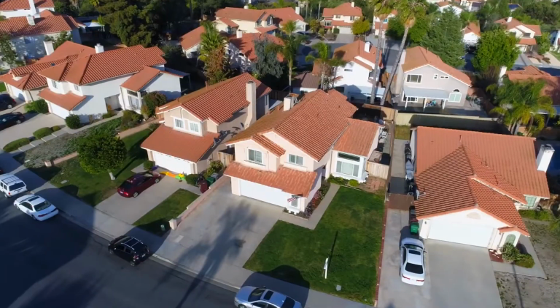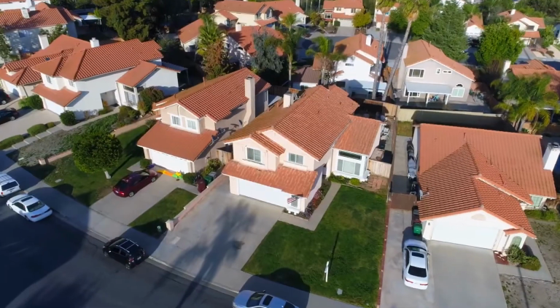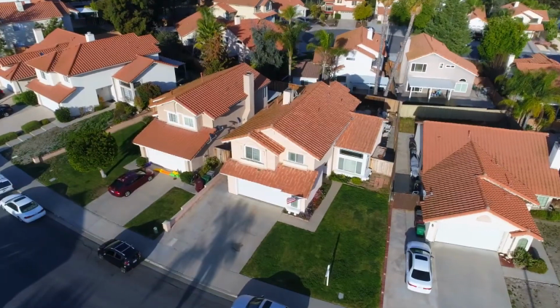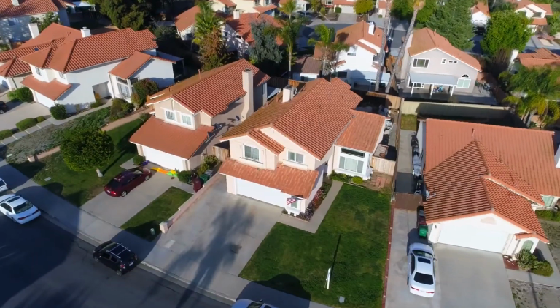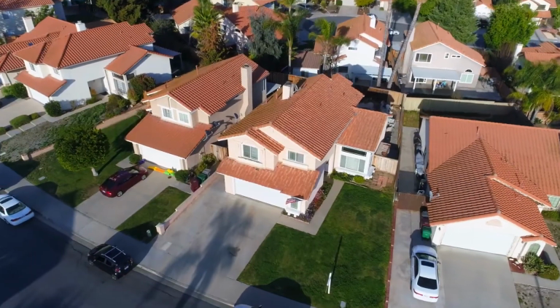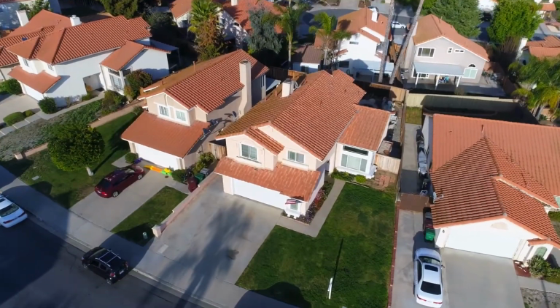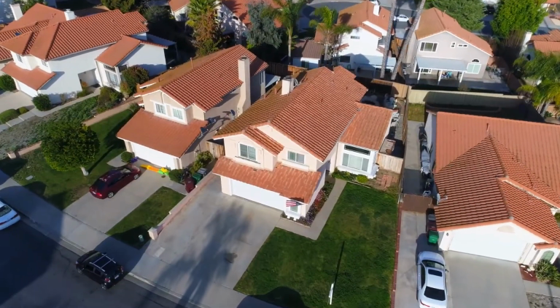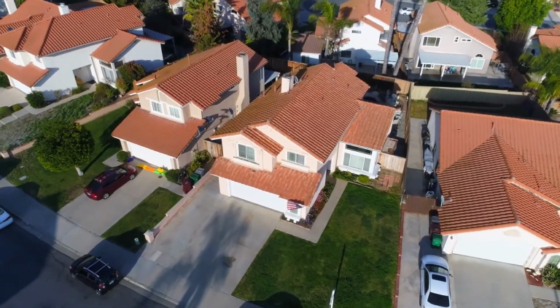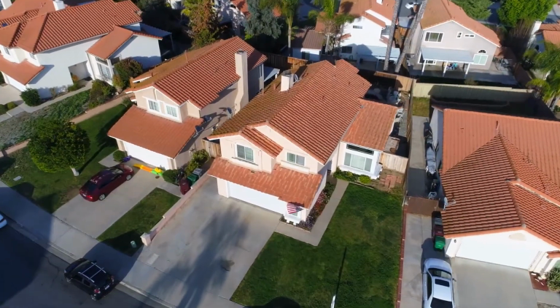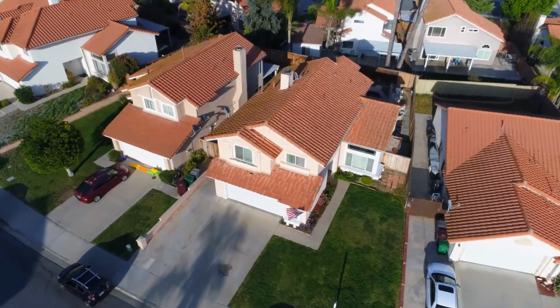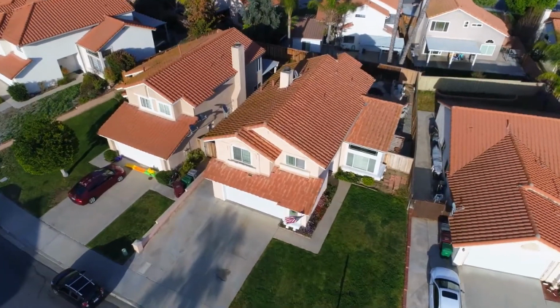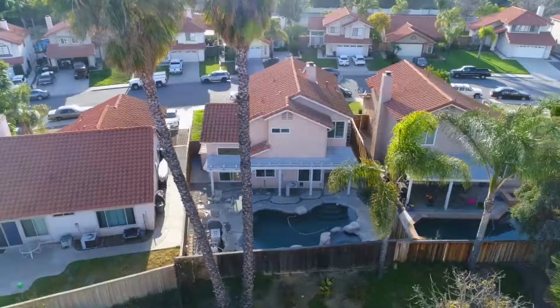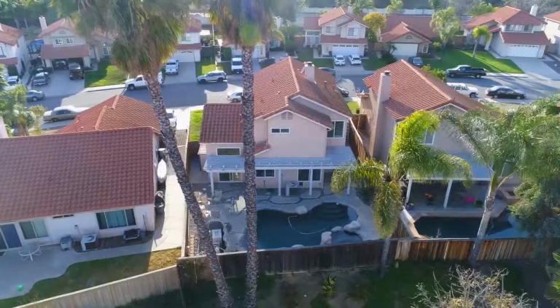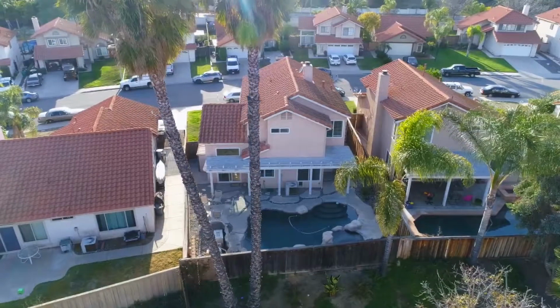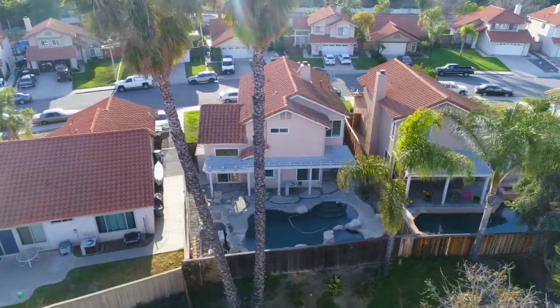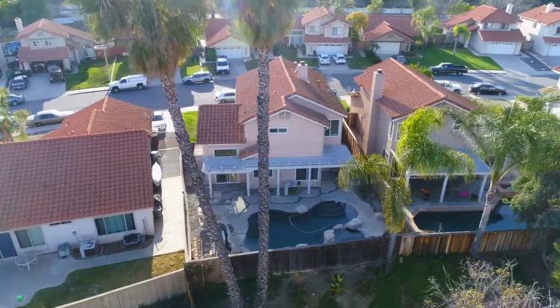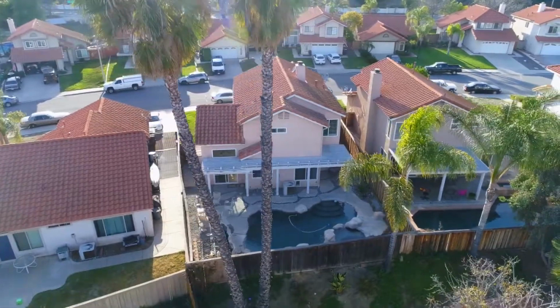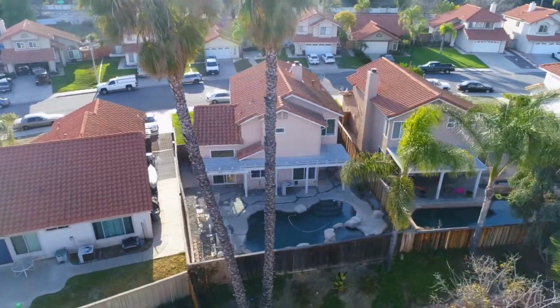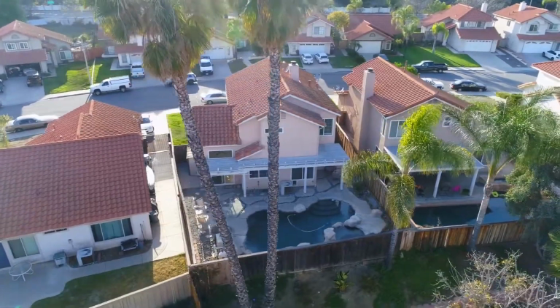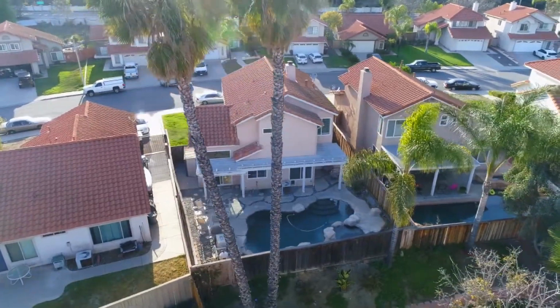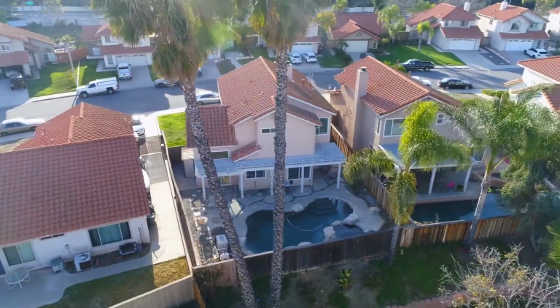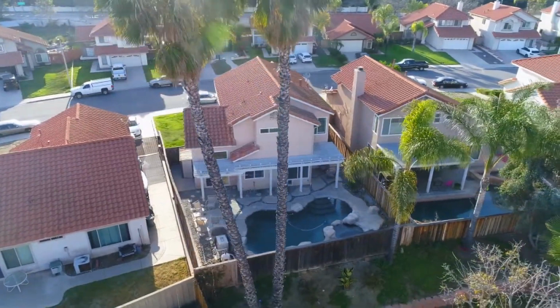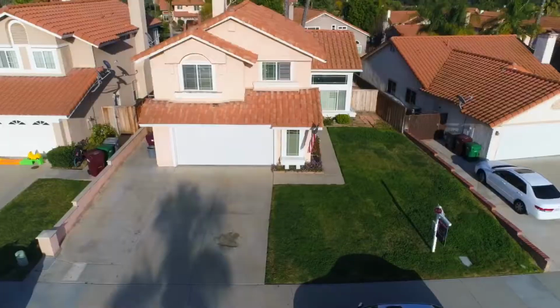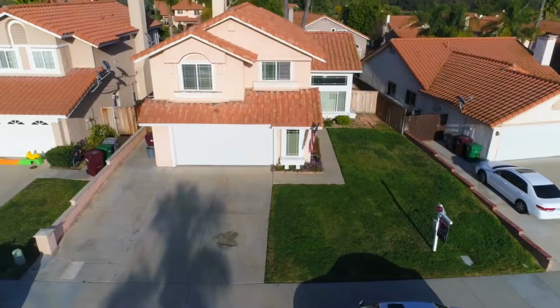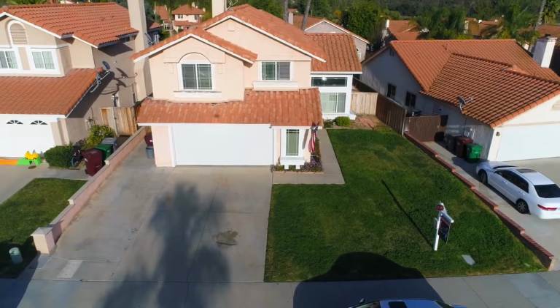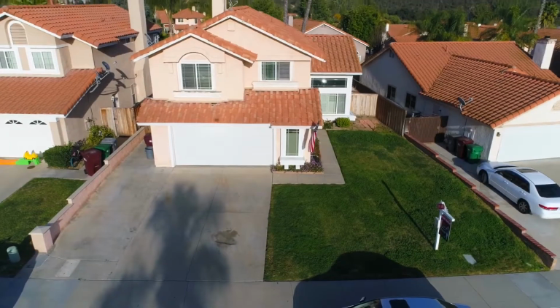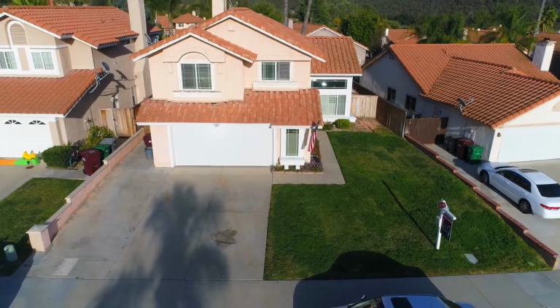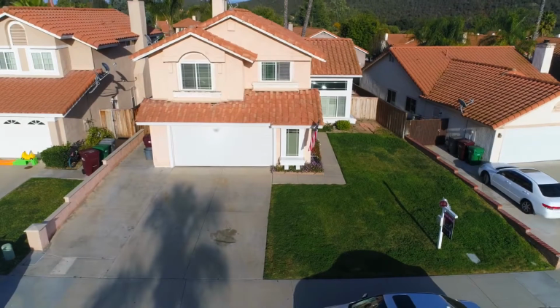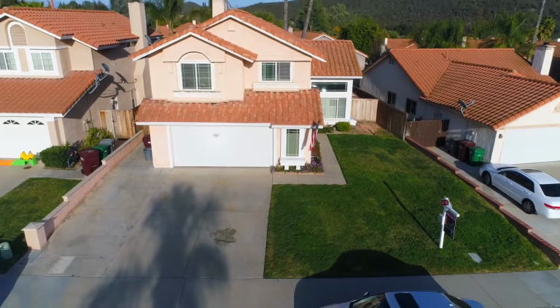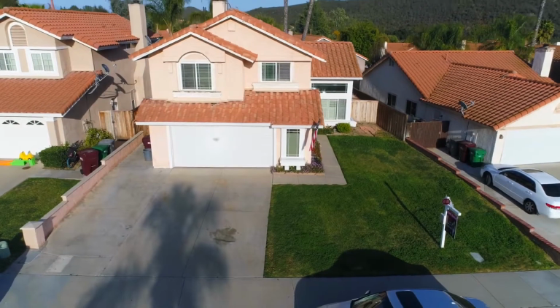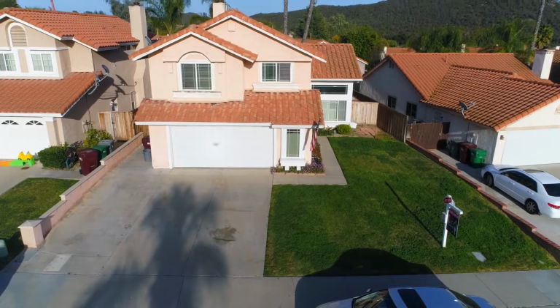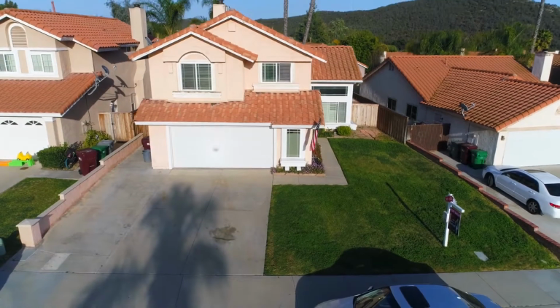Conveniently located near schools, shopping, and interstates, coupled with low taxes and HOA, priced to sell — hurry, this one won't last. Welcome home.